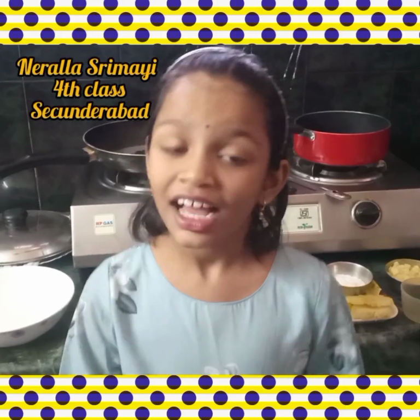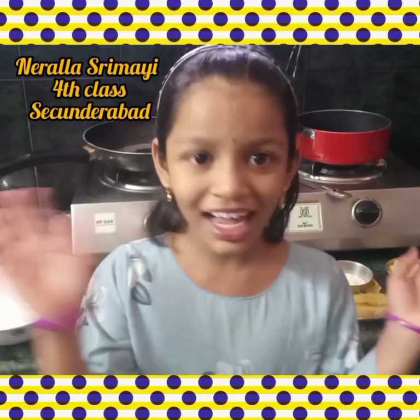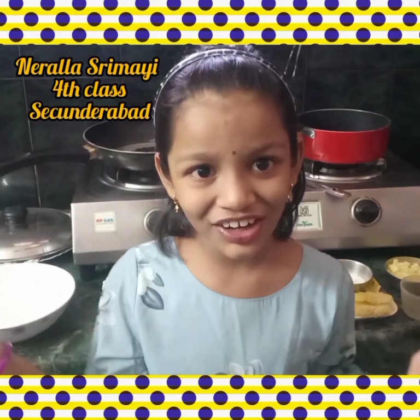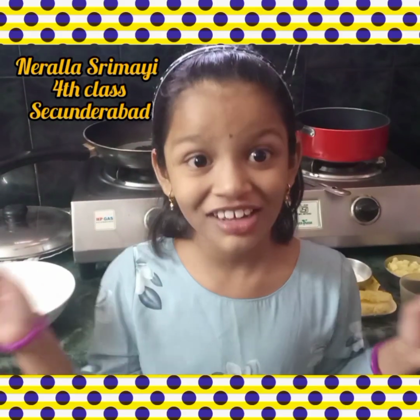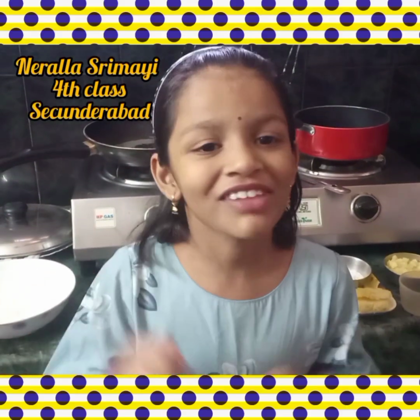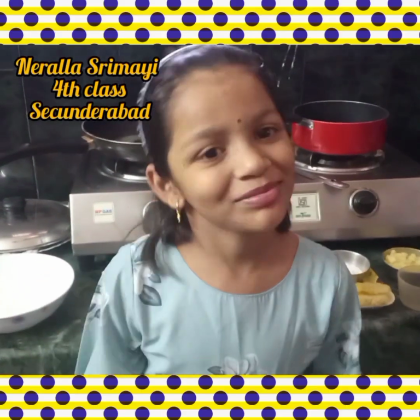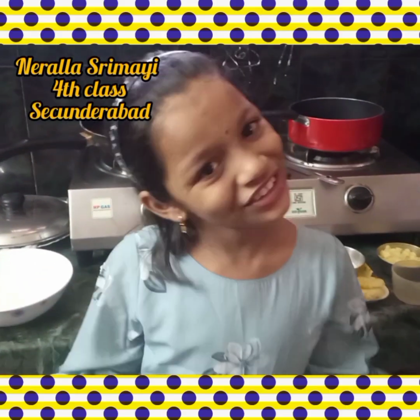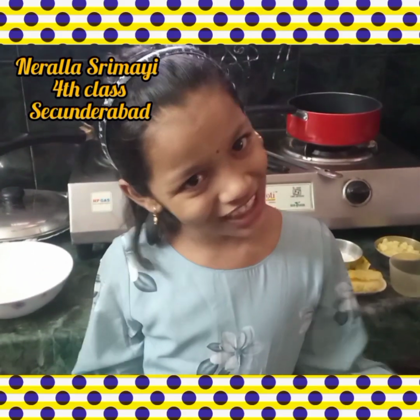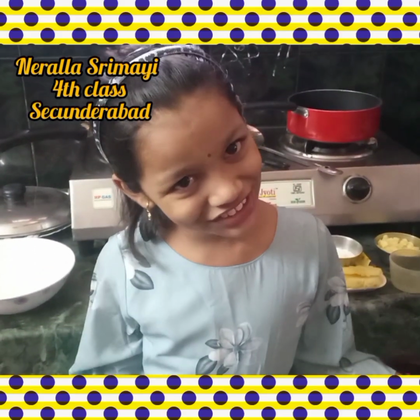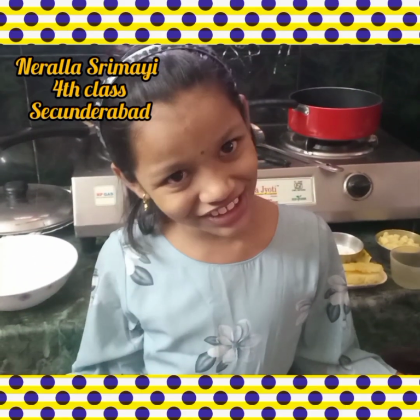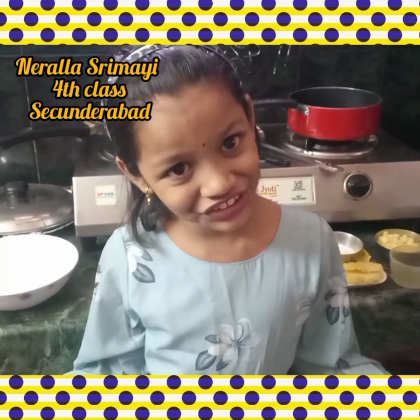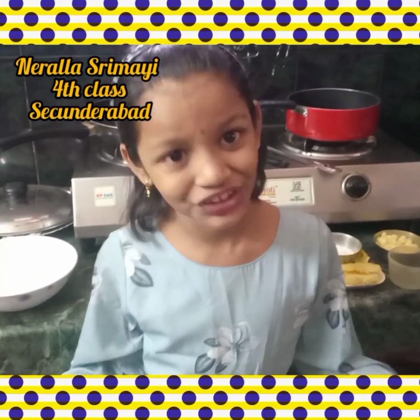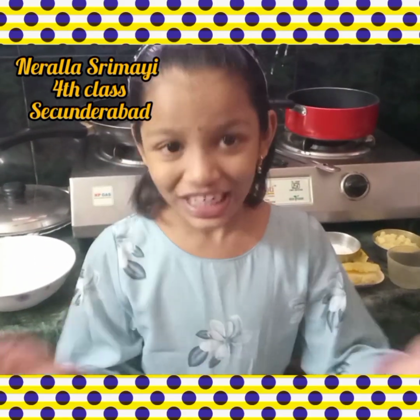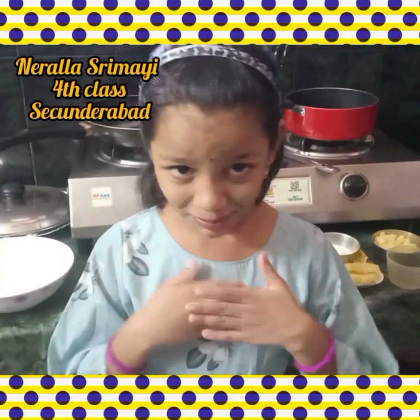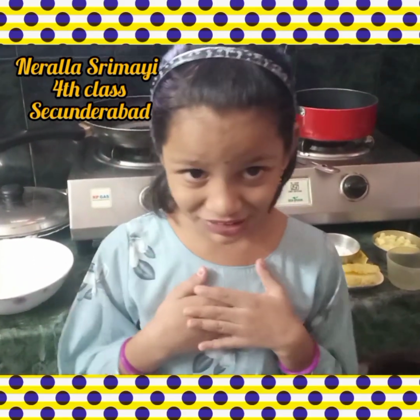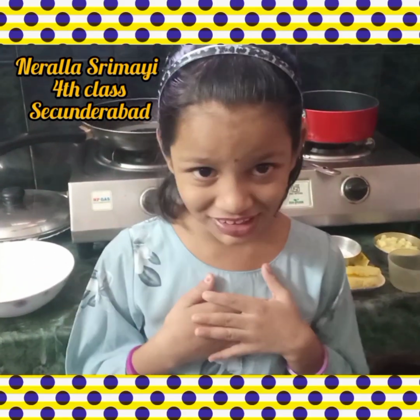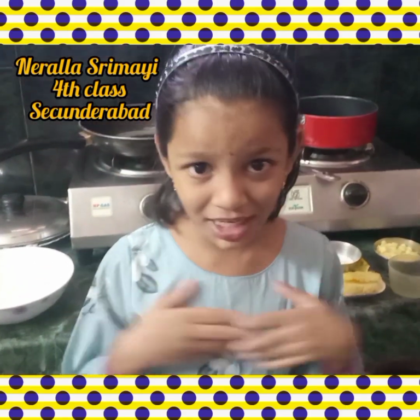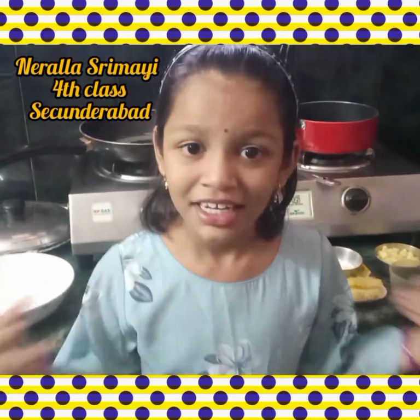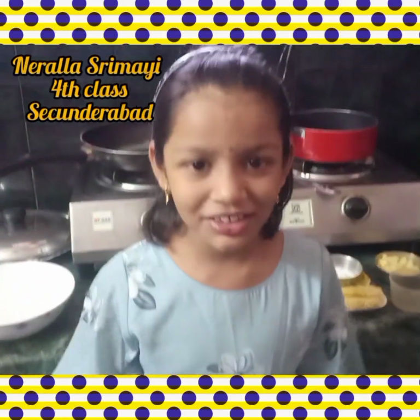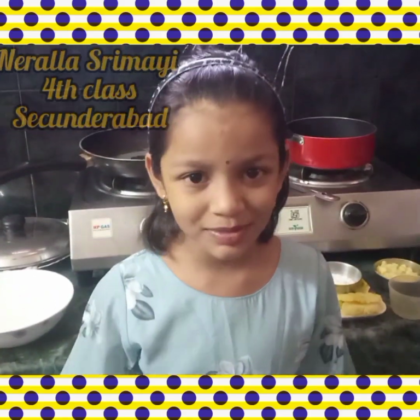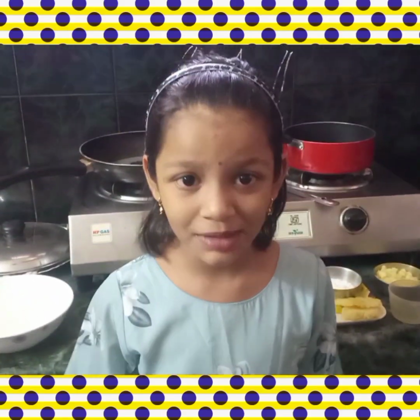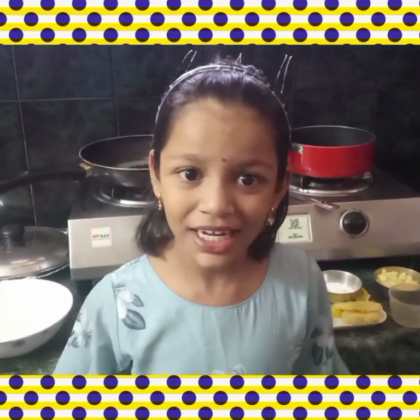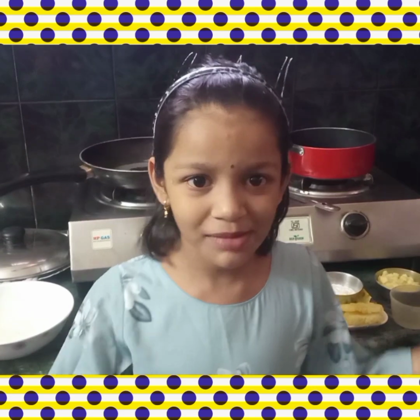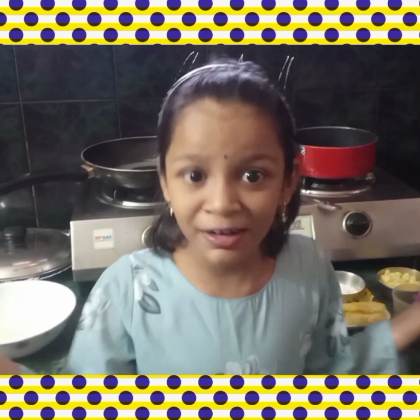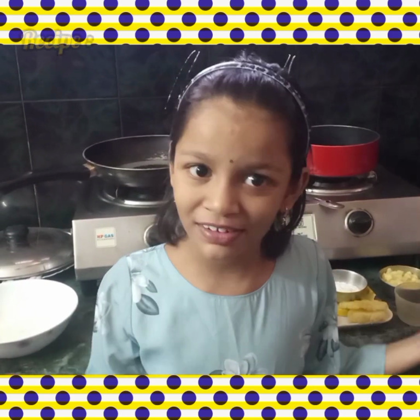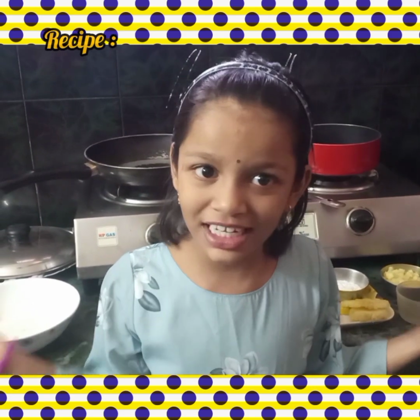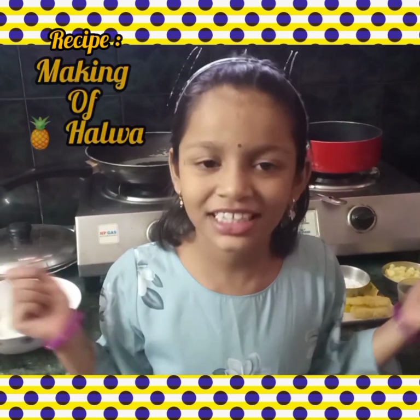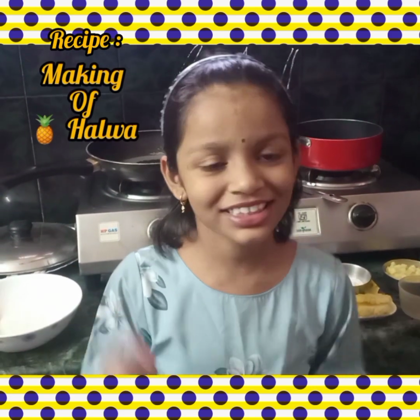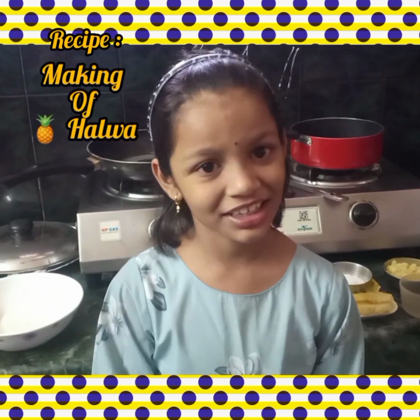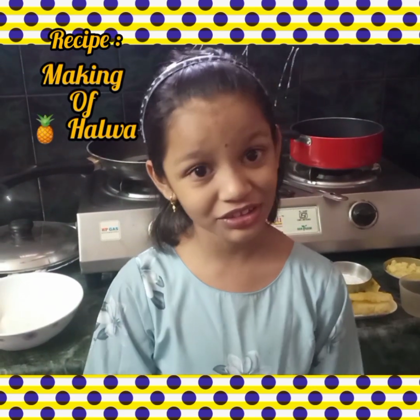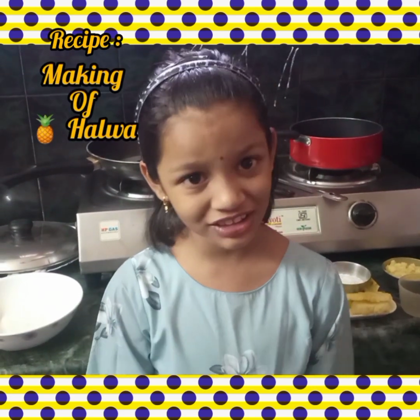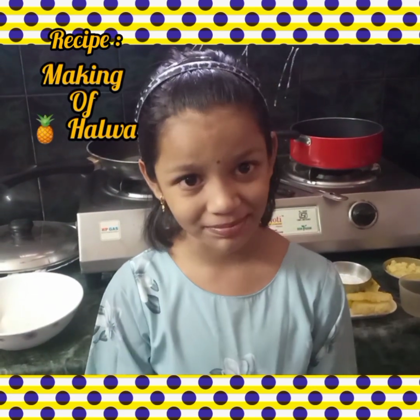Hi y'all, welcome to Dad's Cook Curry Show. I'm going to make pineapple halwa this morning.